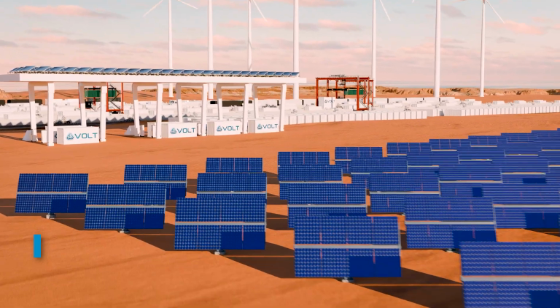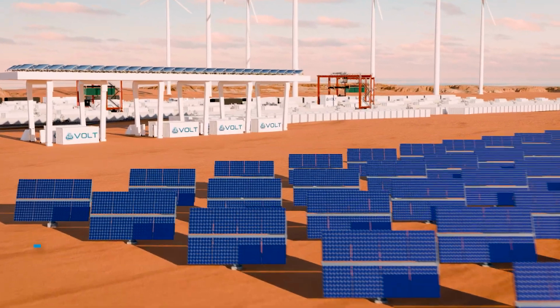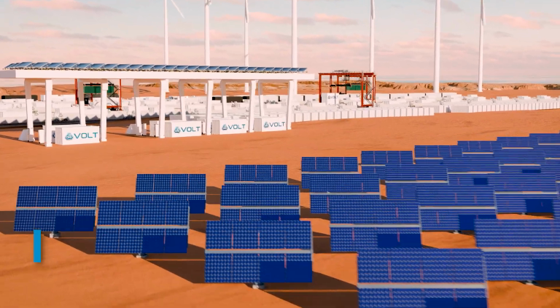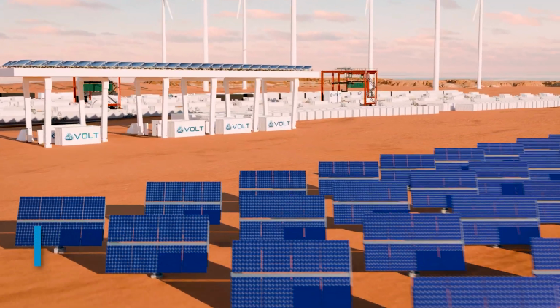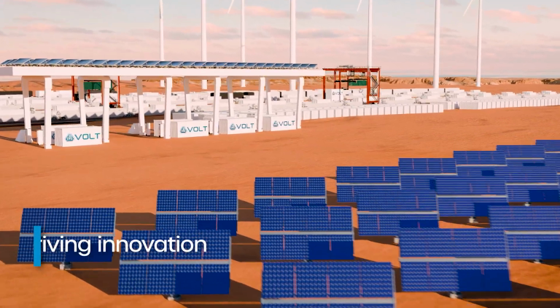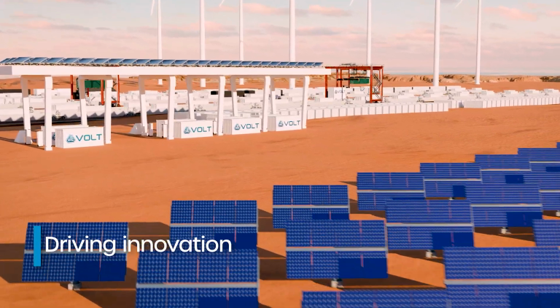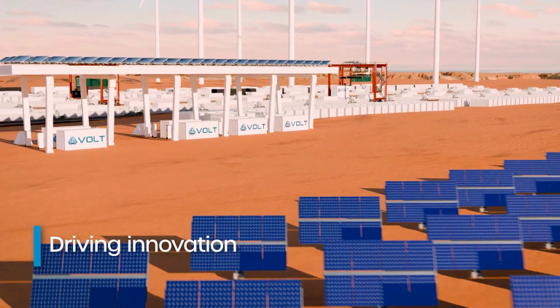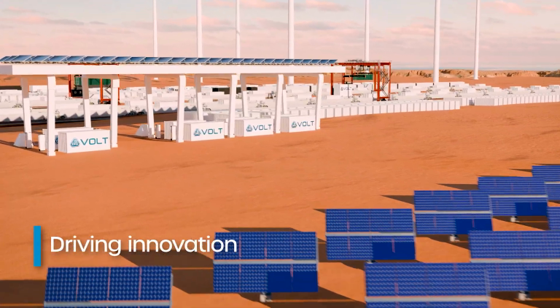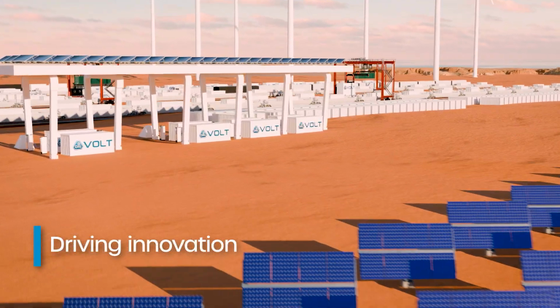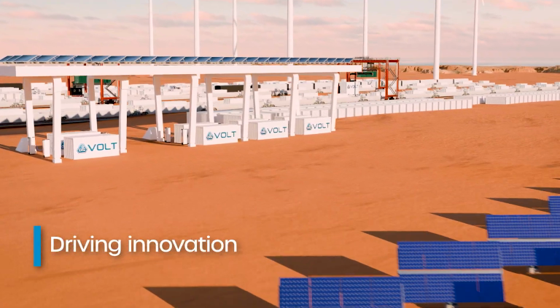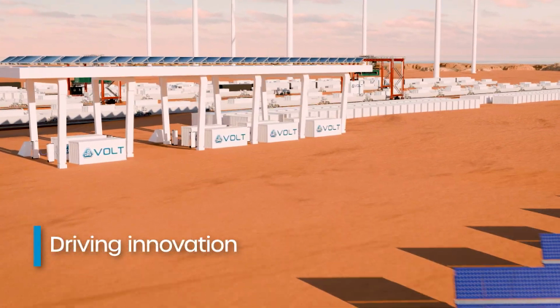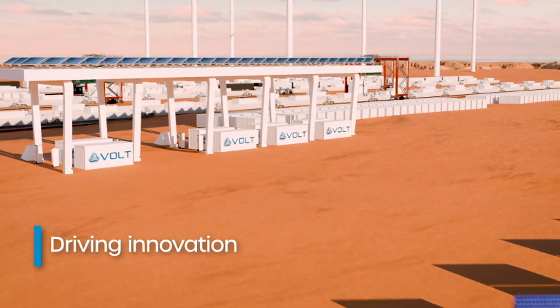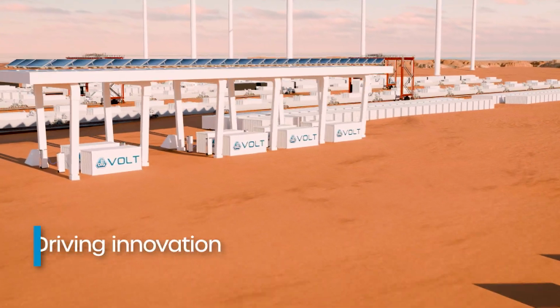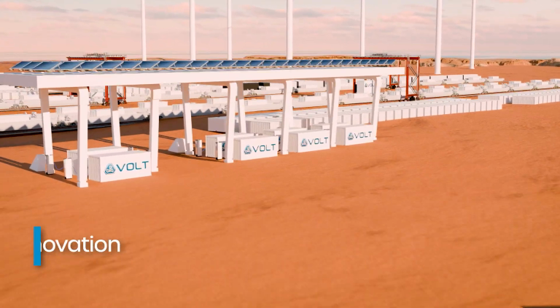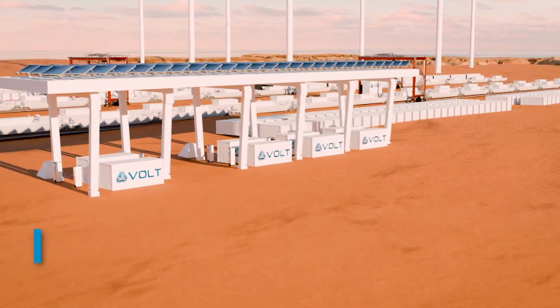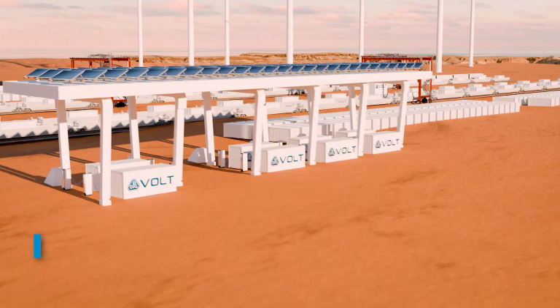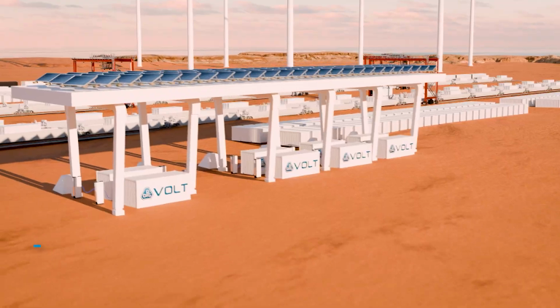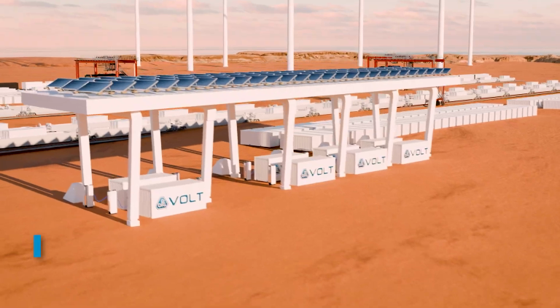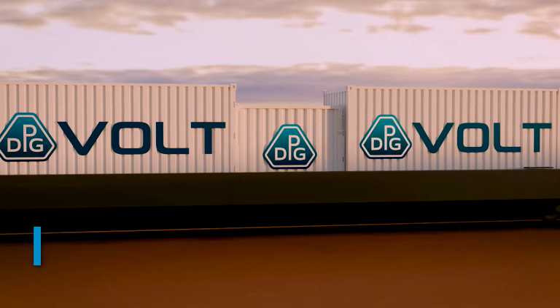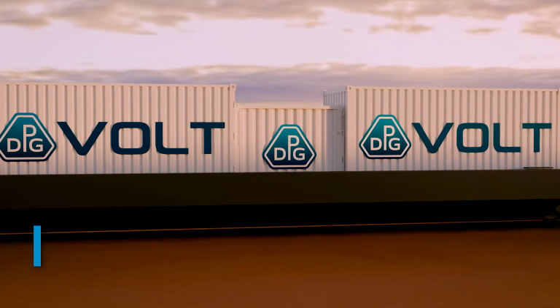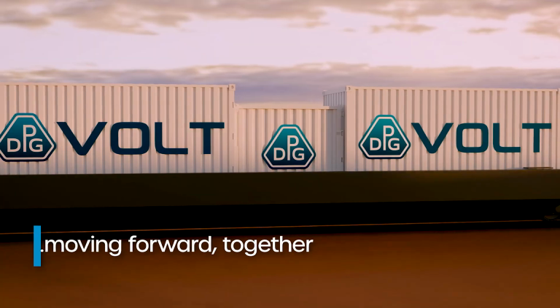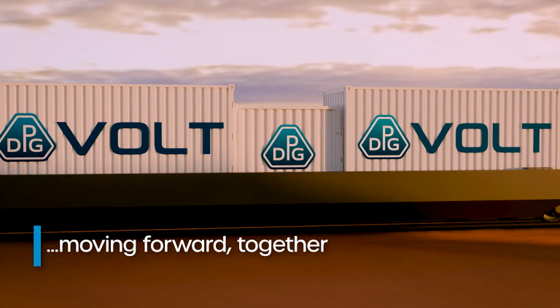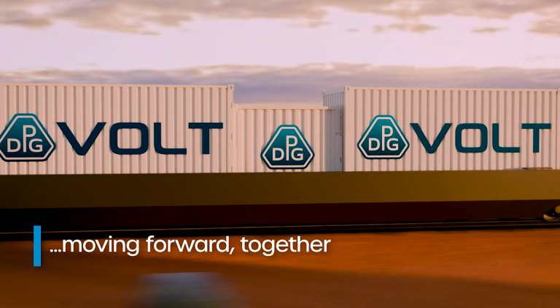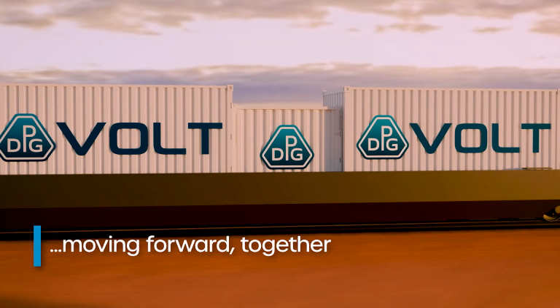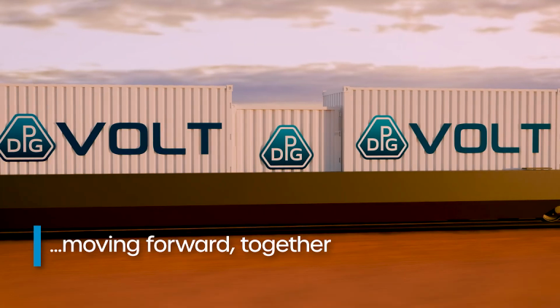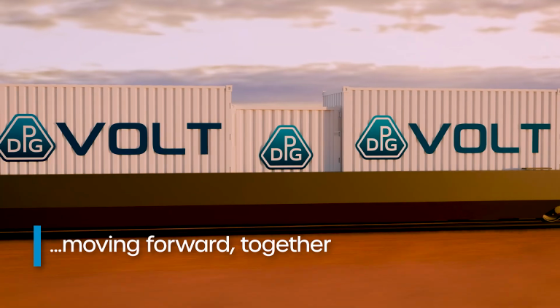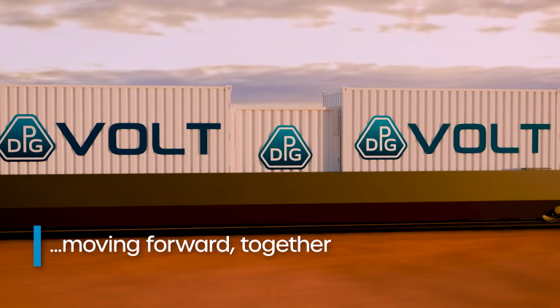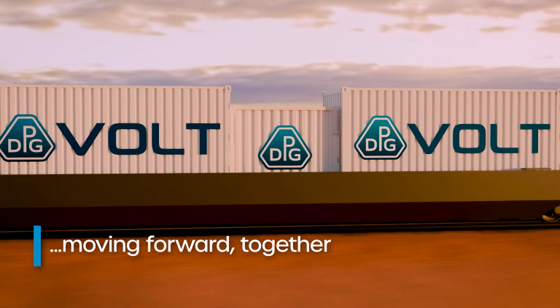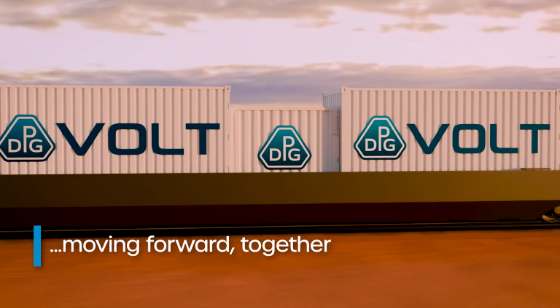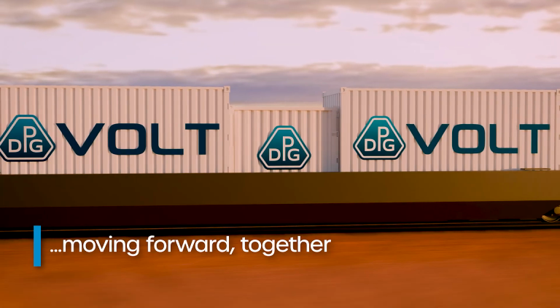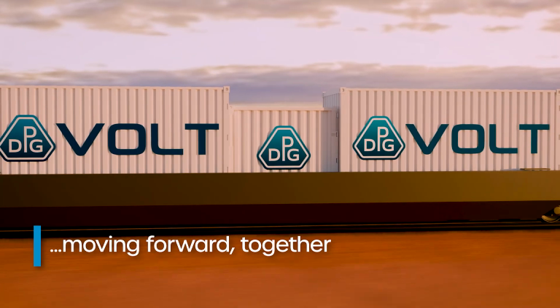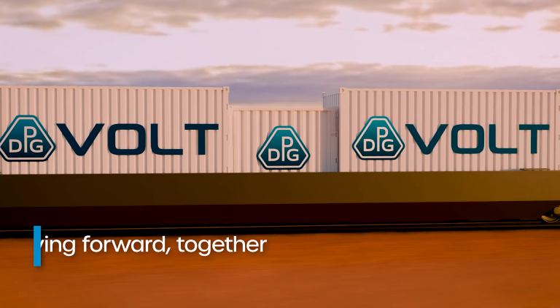Dayton Phoenix Group. Driving innovation. Moving forward. Together.